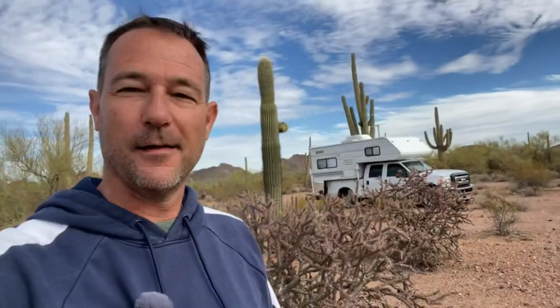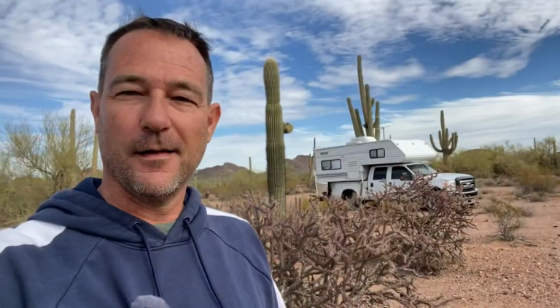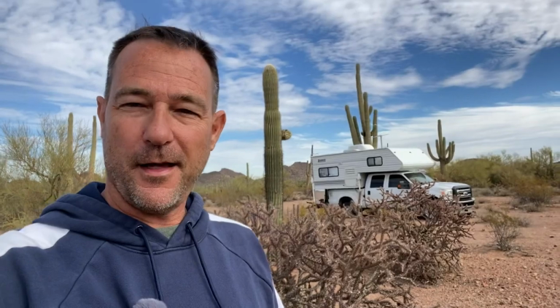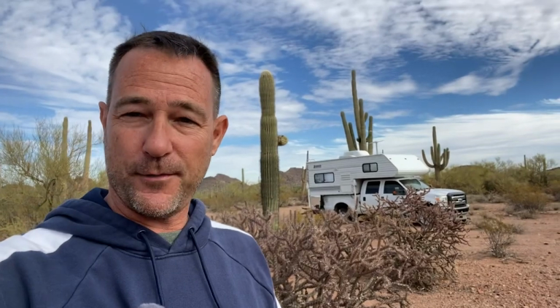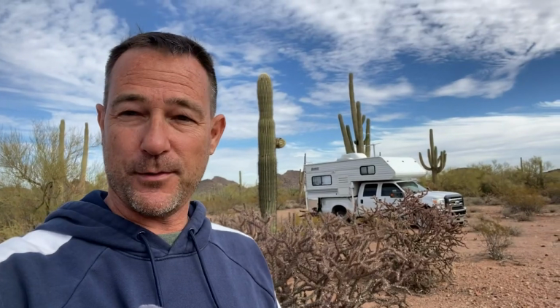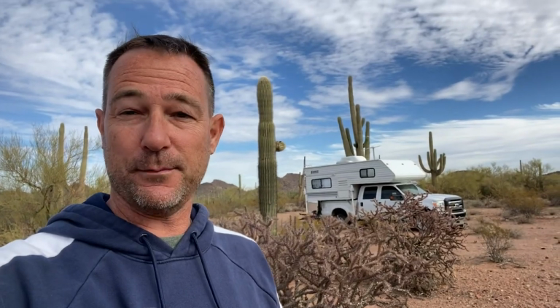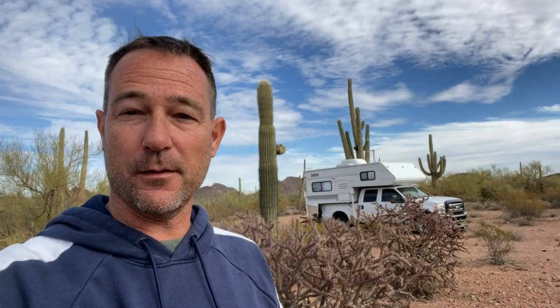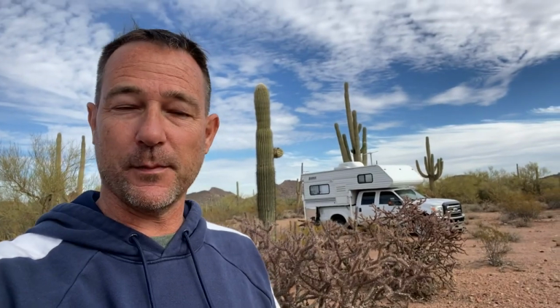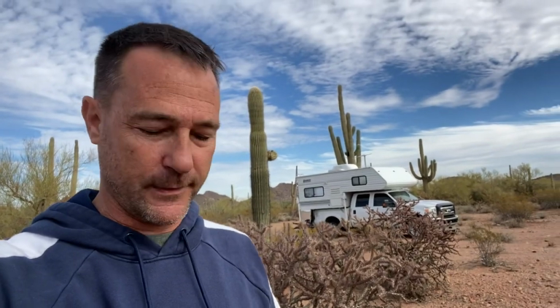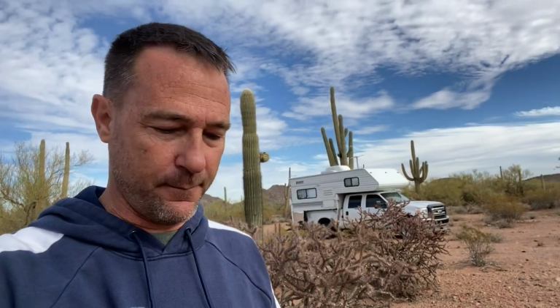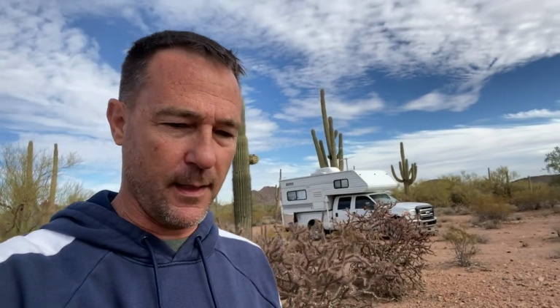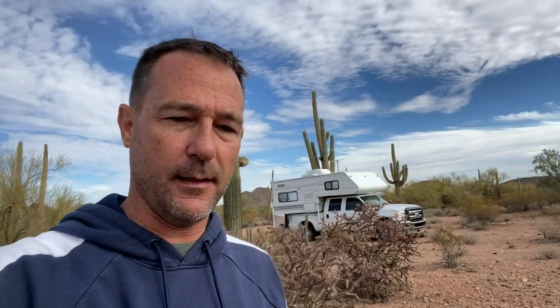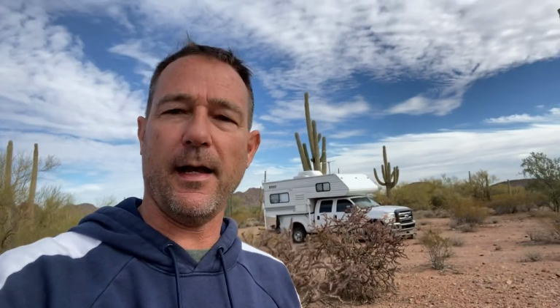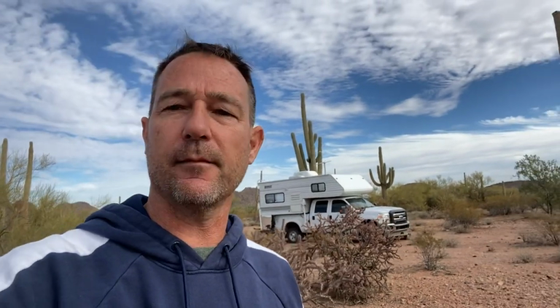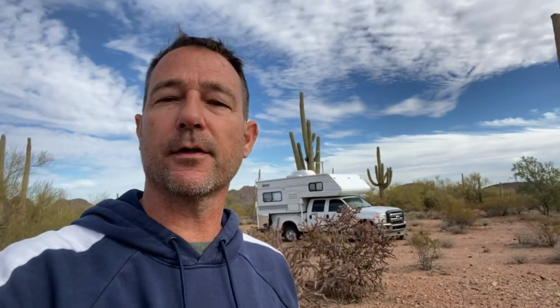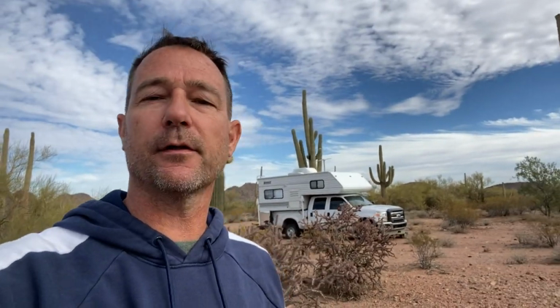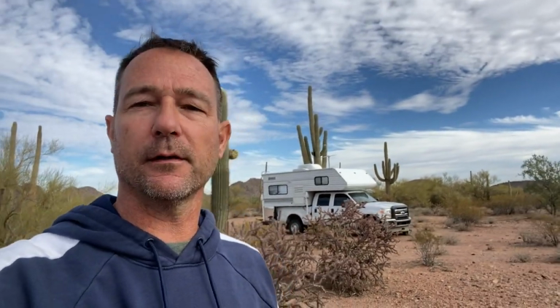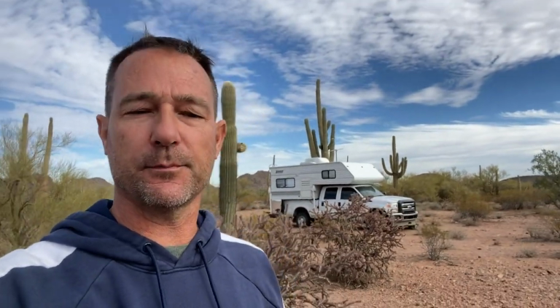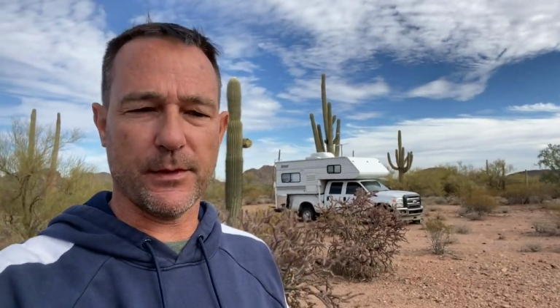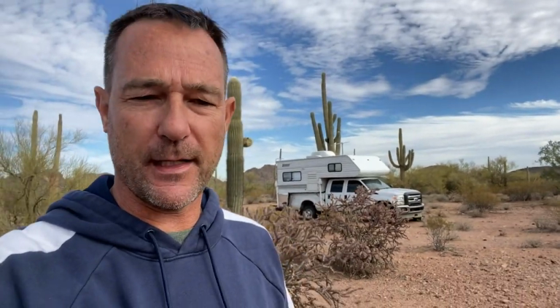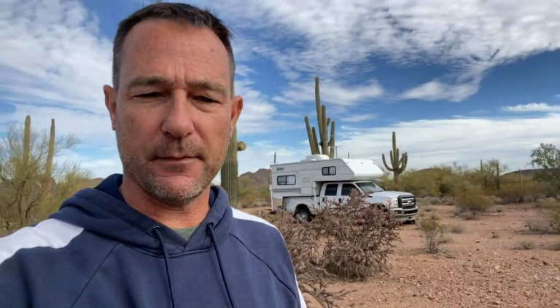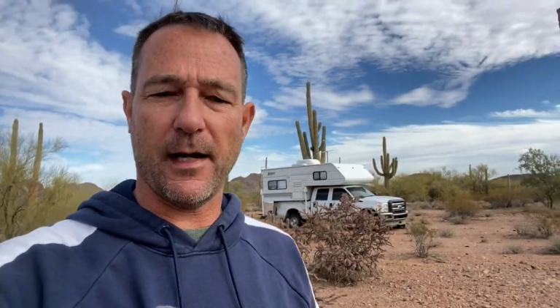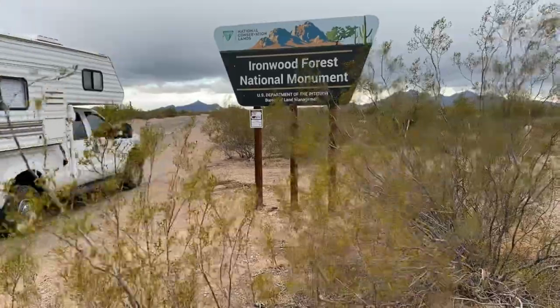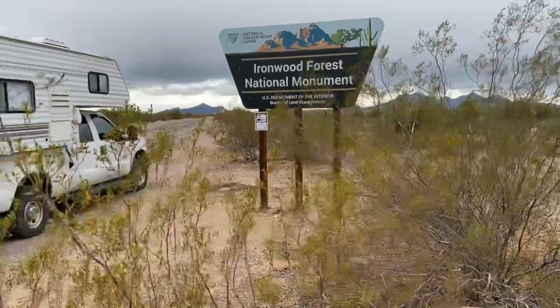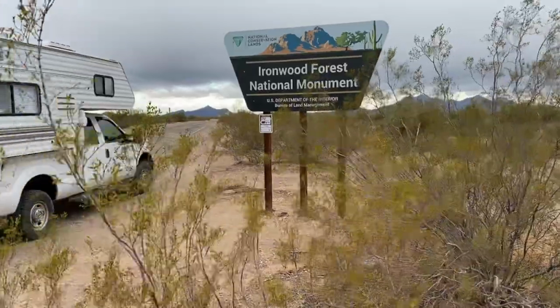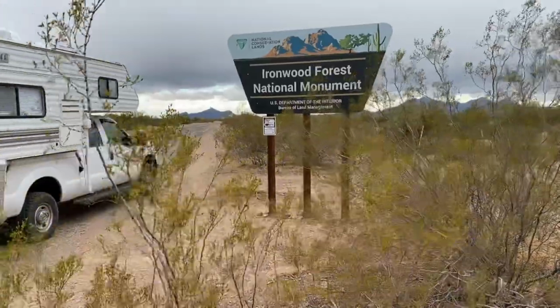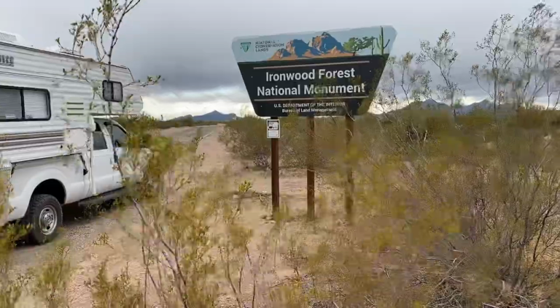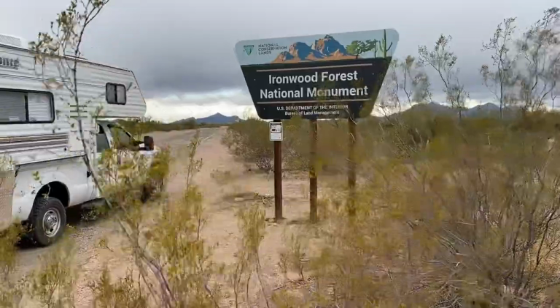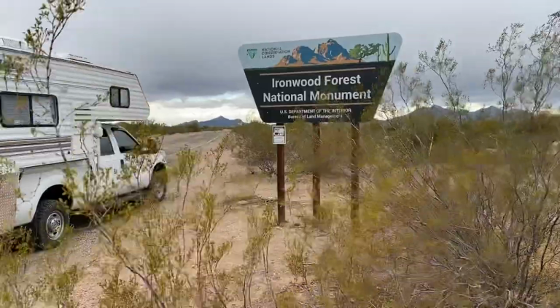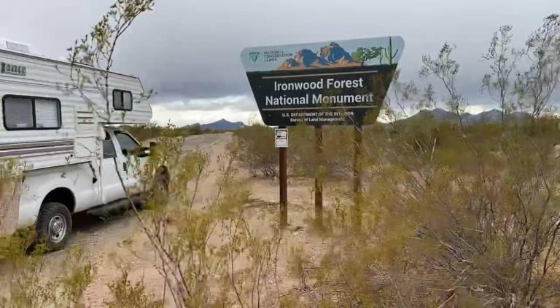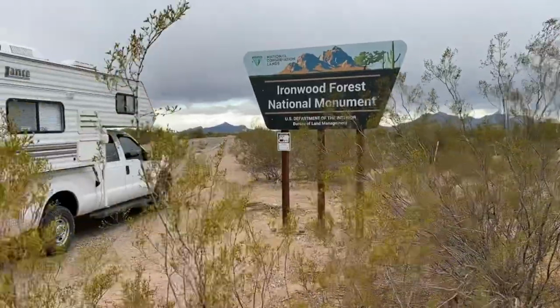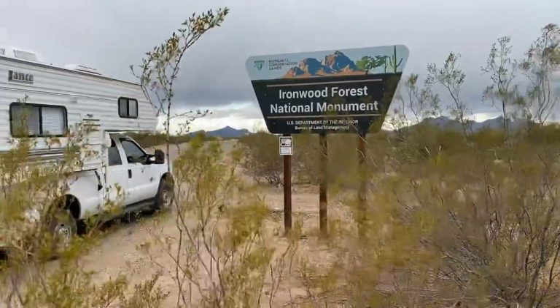Hey folks, this is Mark, Dispersed Camperman, and I am currently dispersed camping in the Ironwood Forest National Monument.